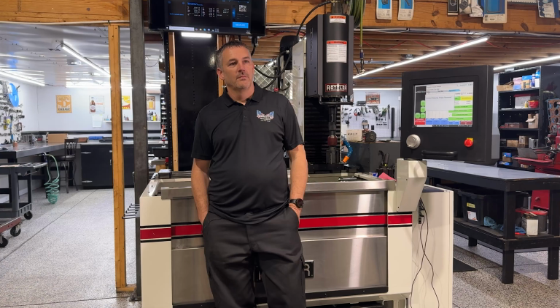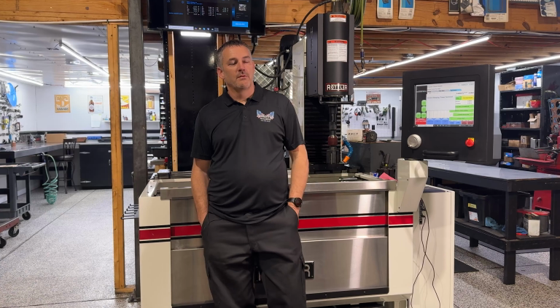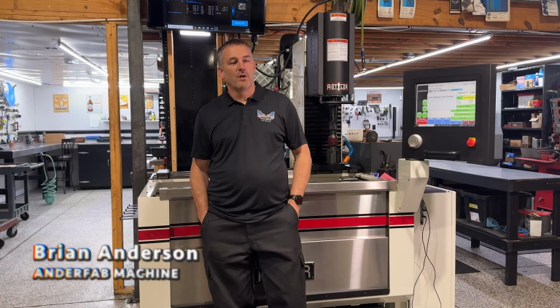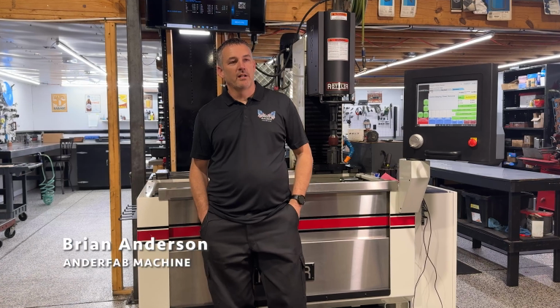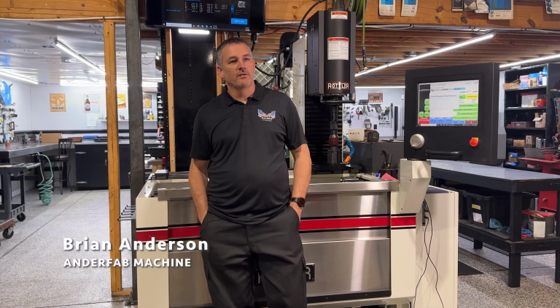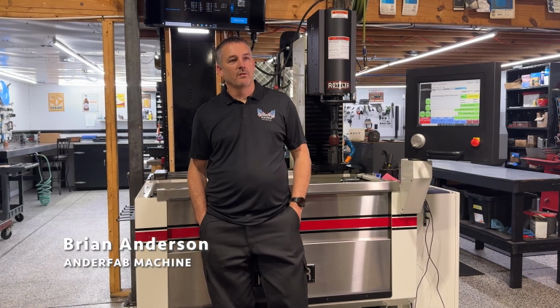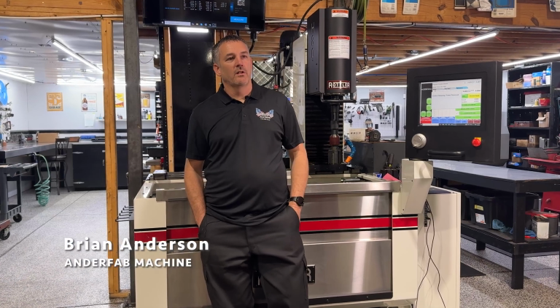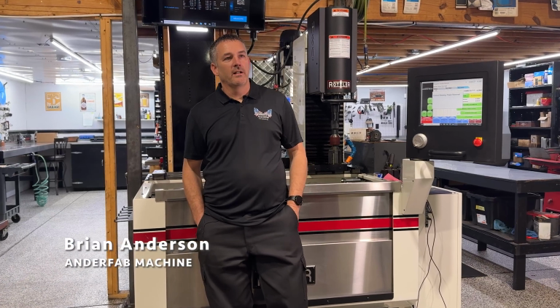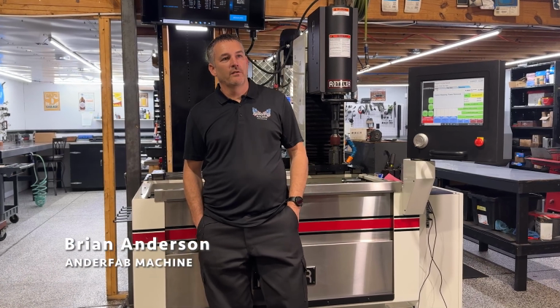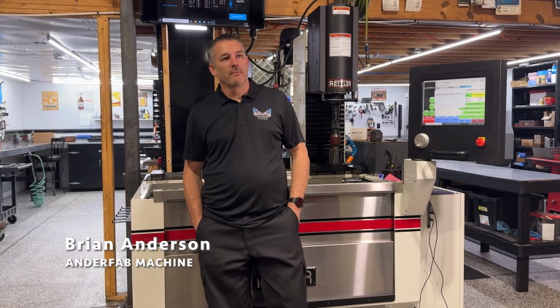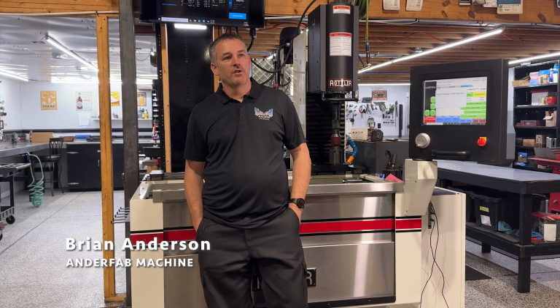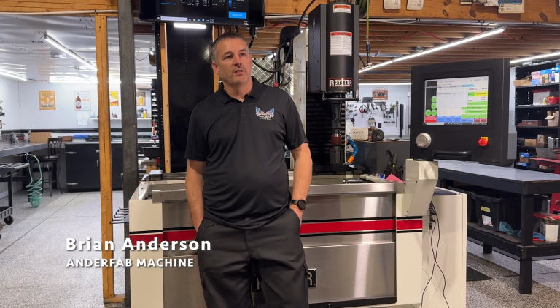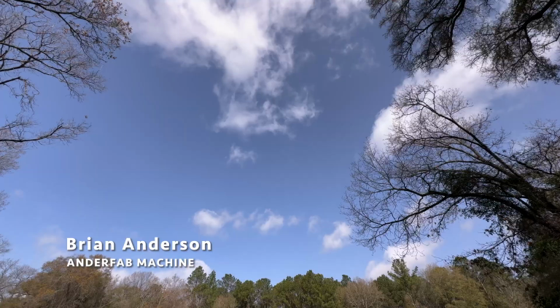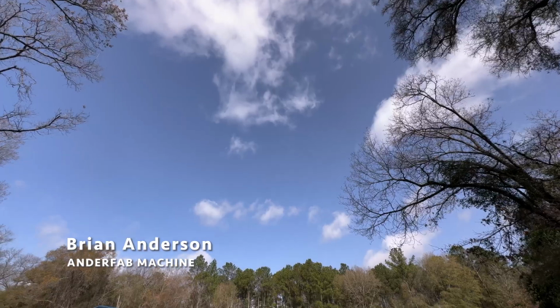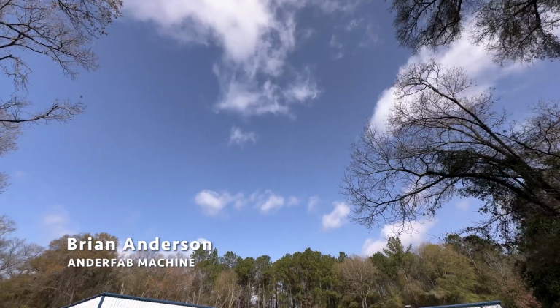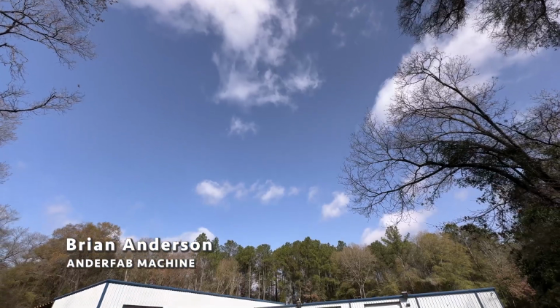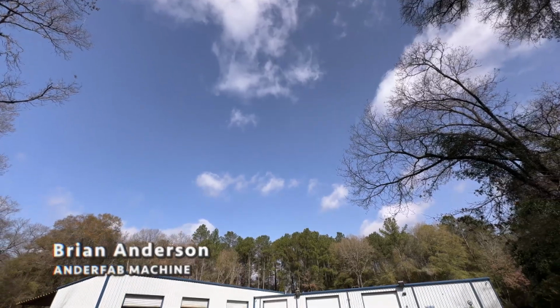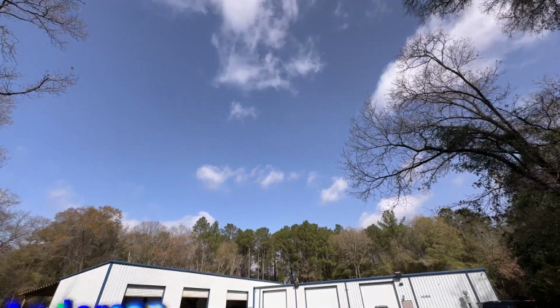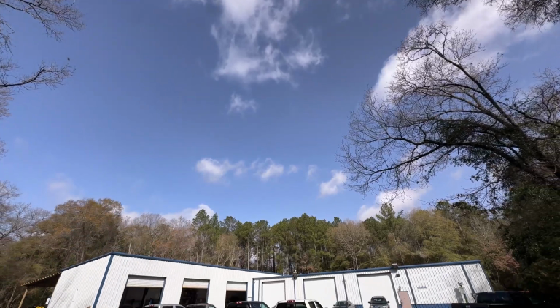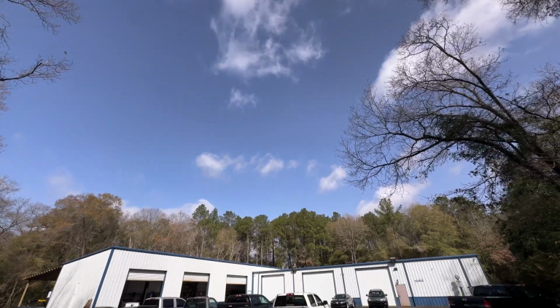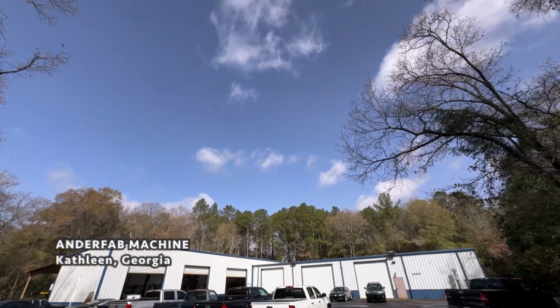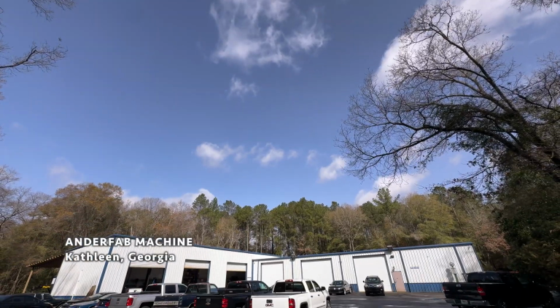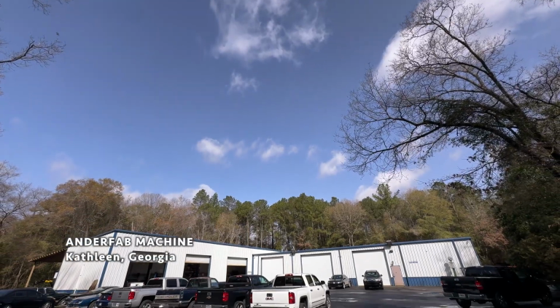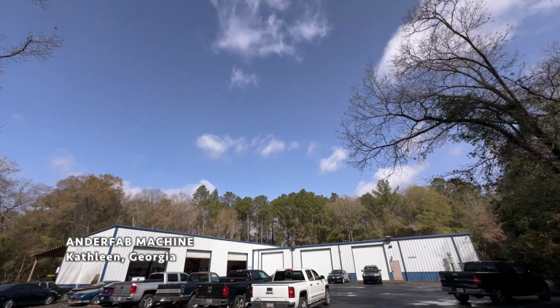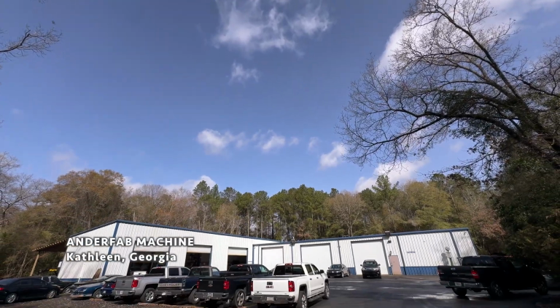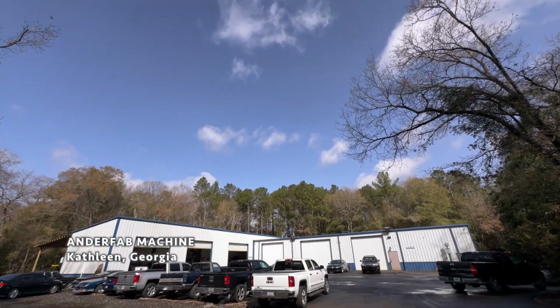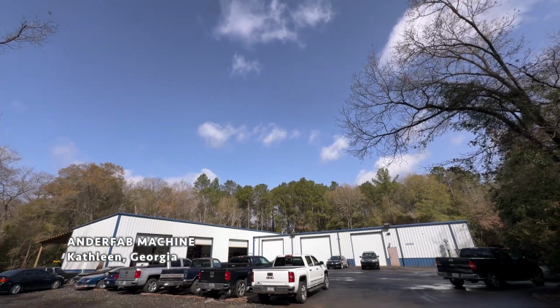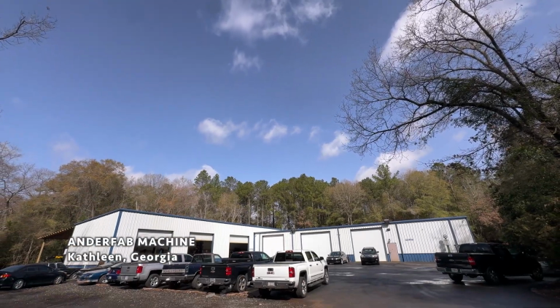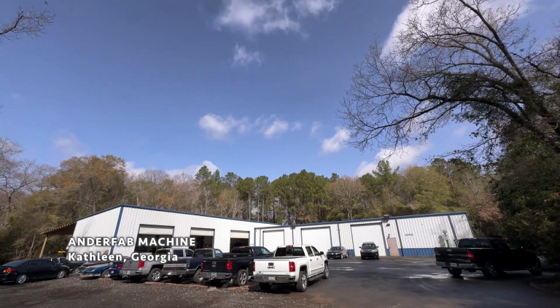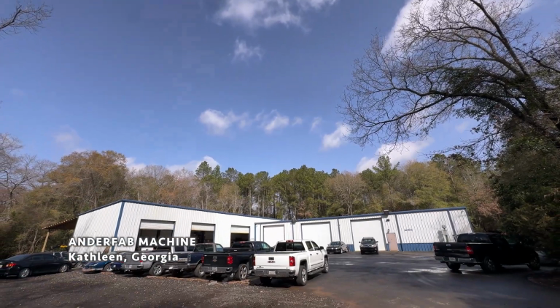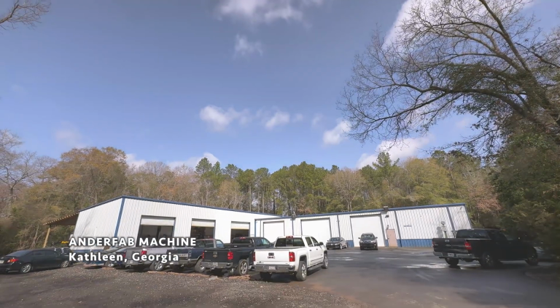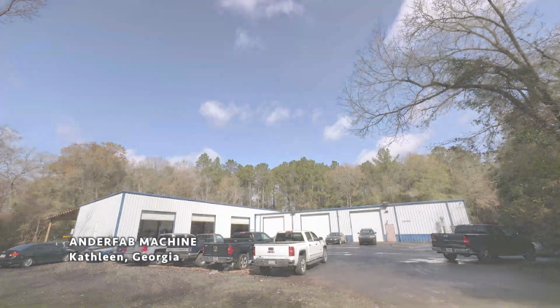My name is Brian Anderson, and we are at Anderfab Machine. I've been in the machine shop business since 2017.